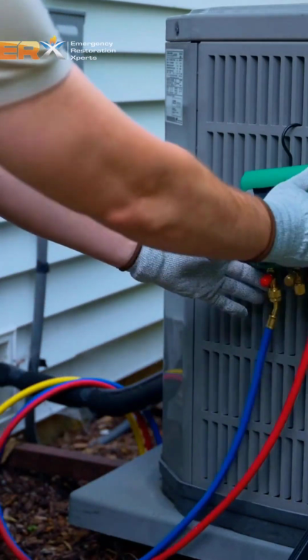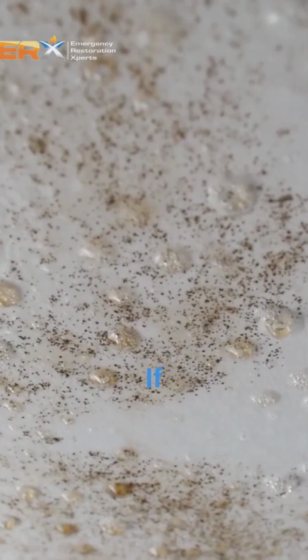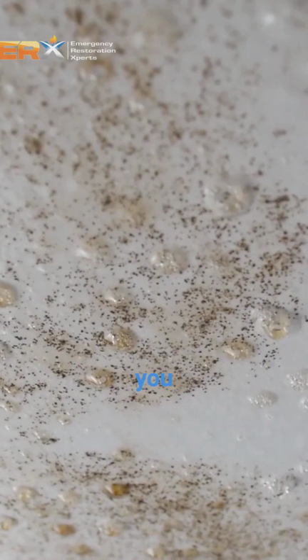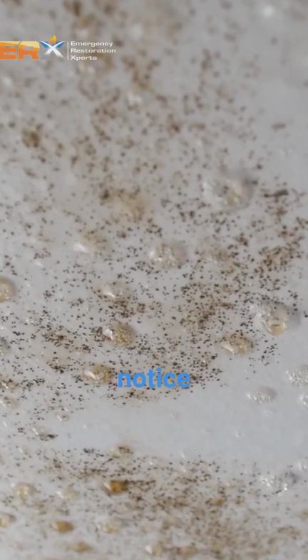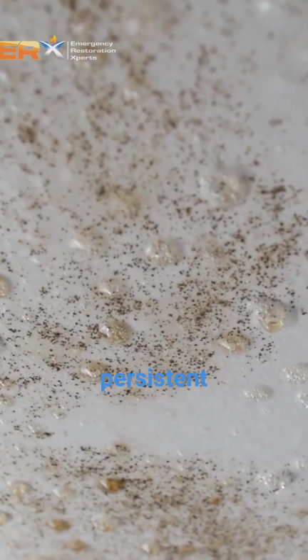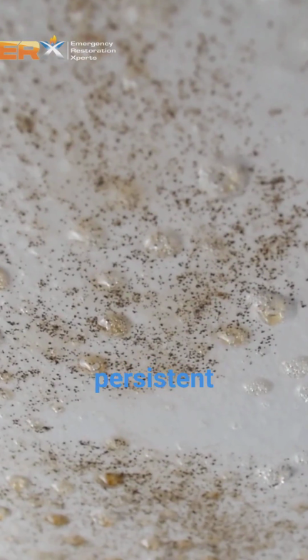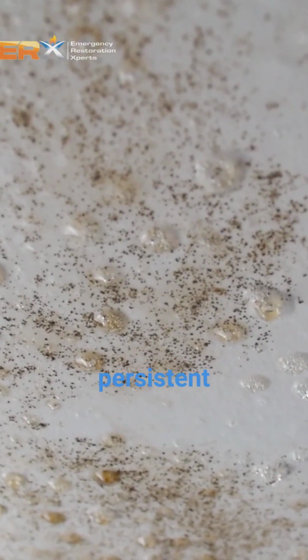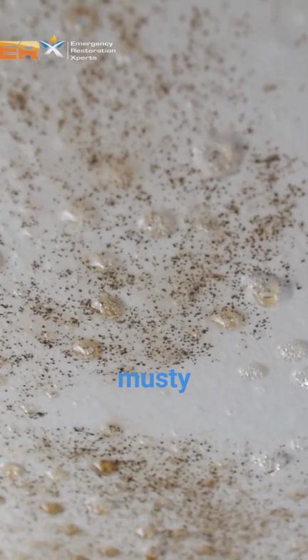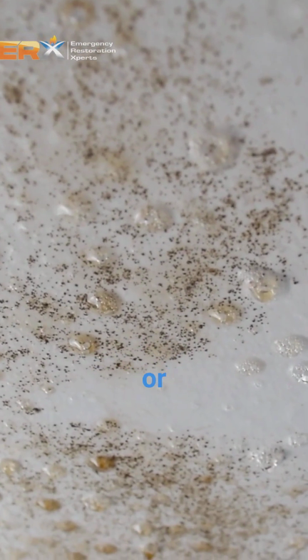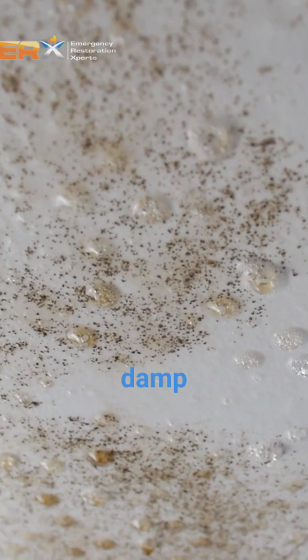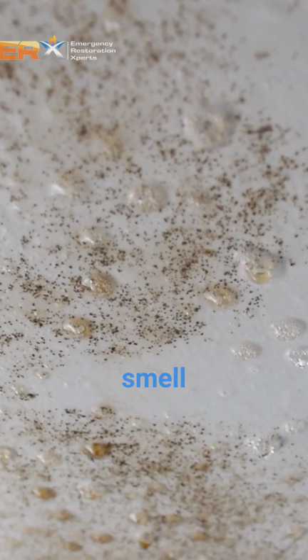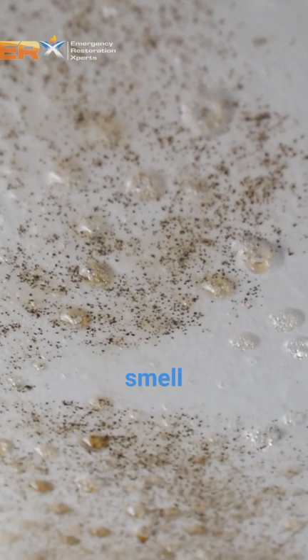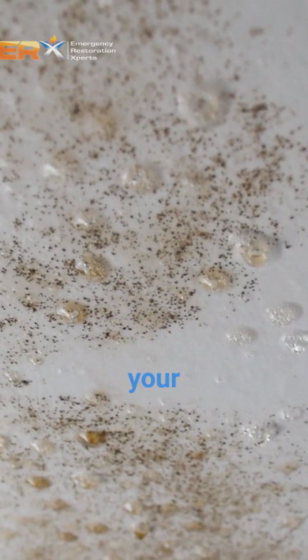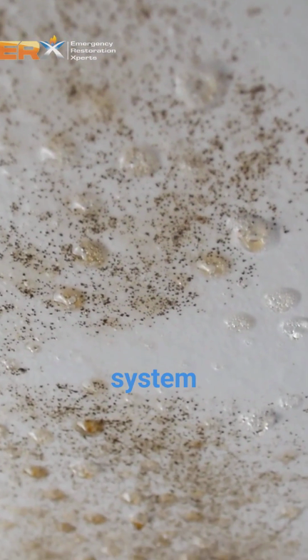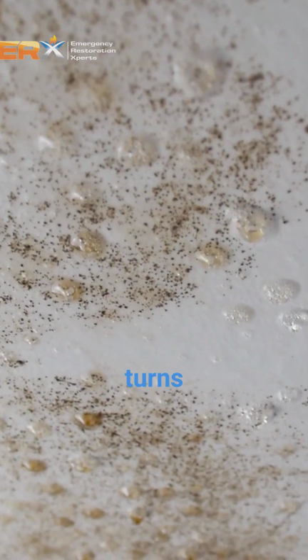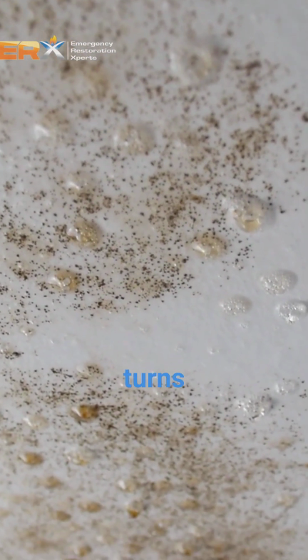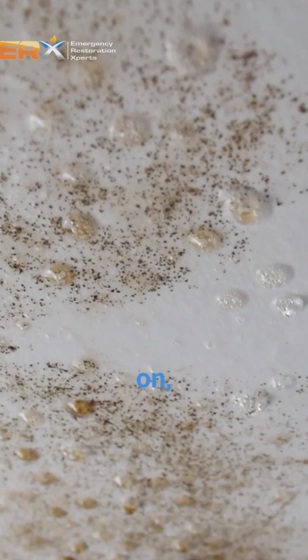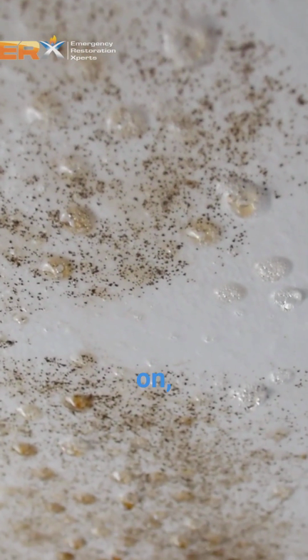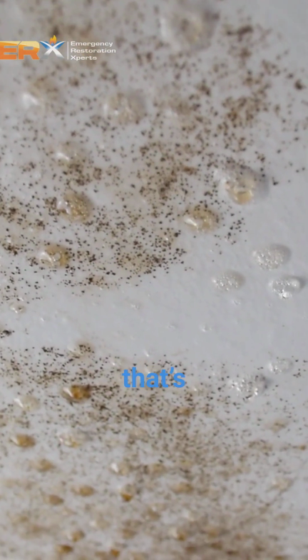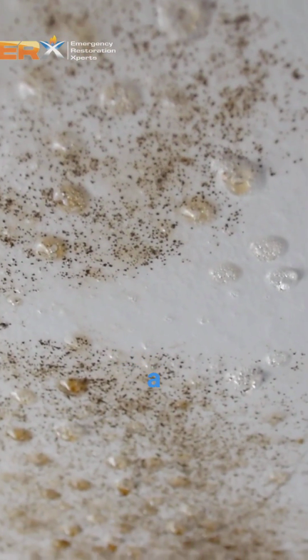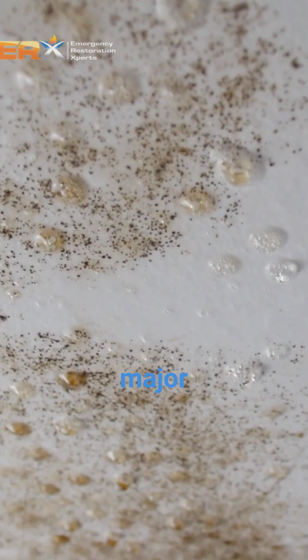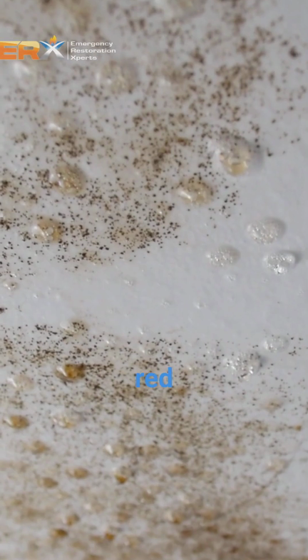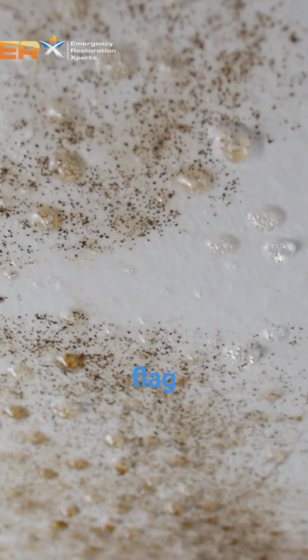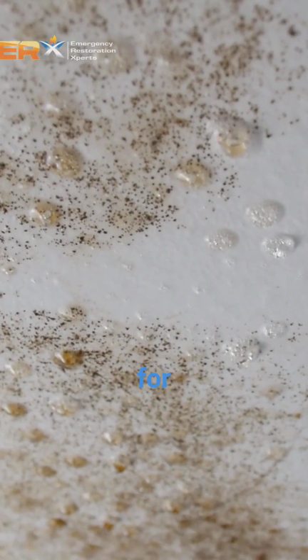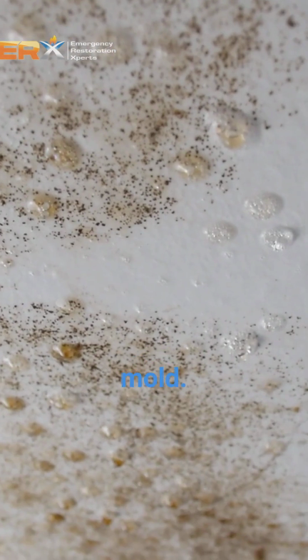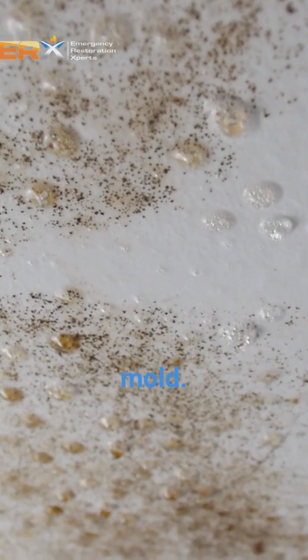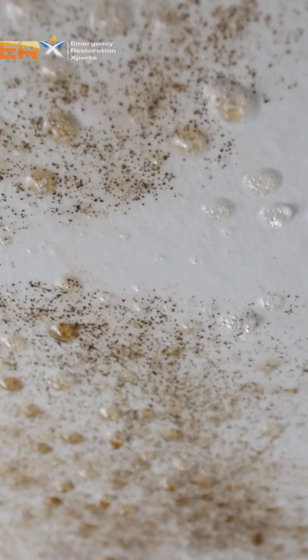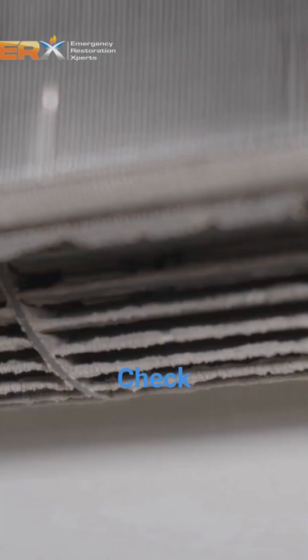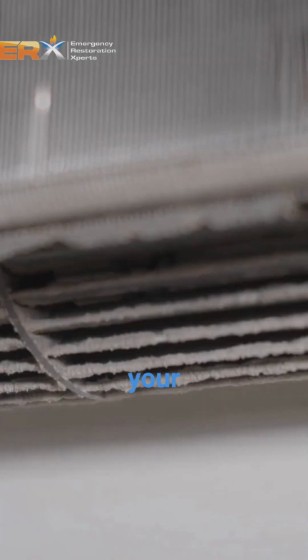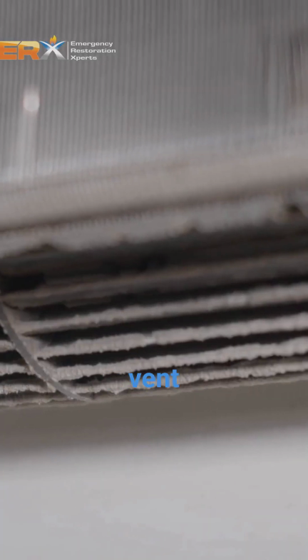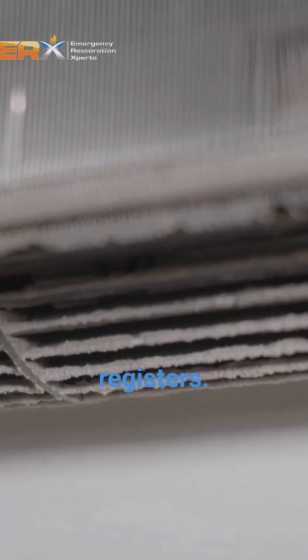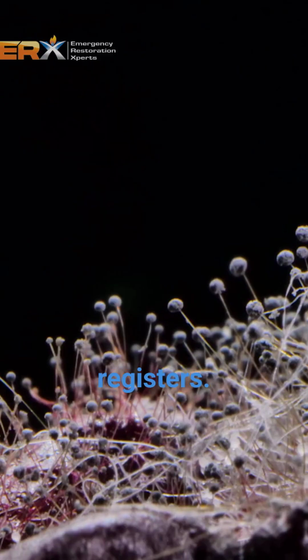If you notice a persistent musty or damp smell when your system turns on, that's a major red flag for mold. Check your vent registers.